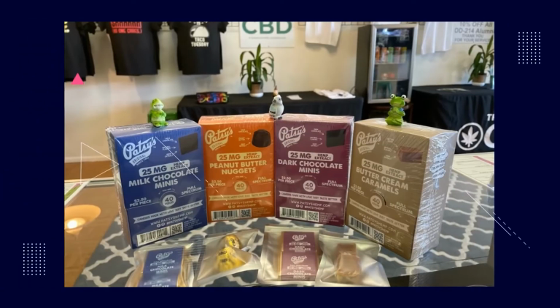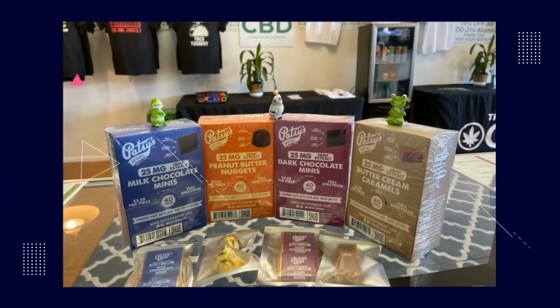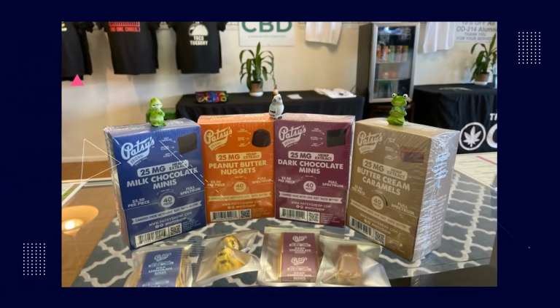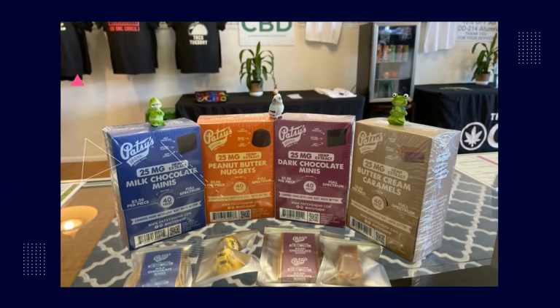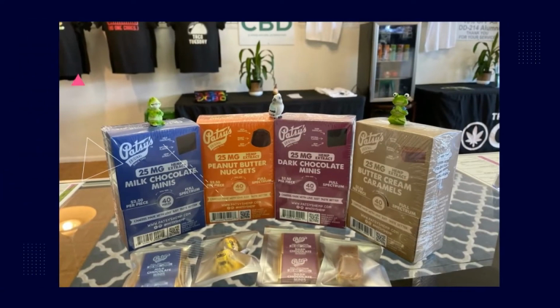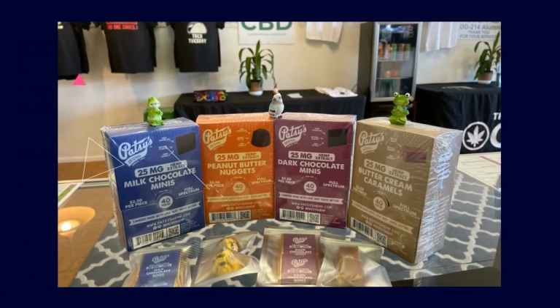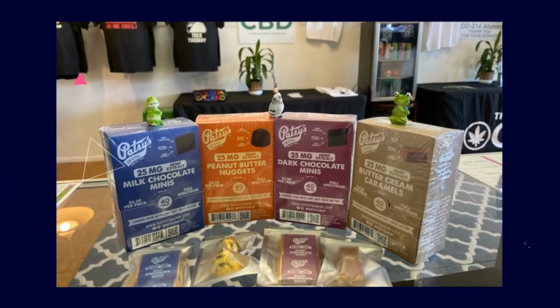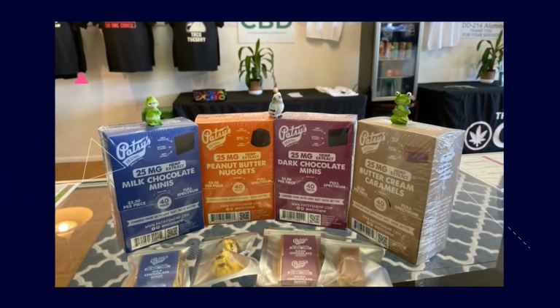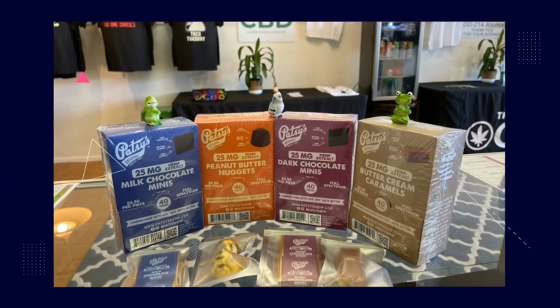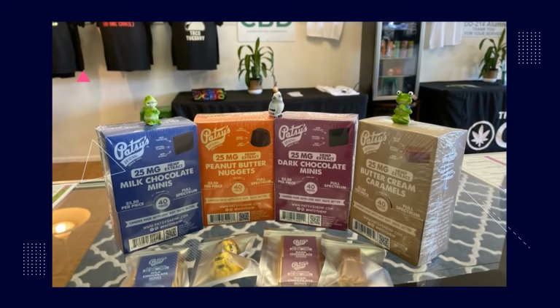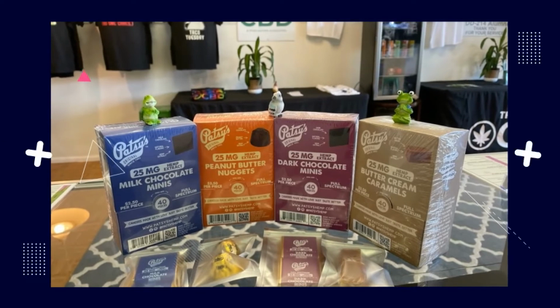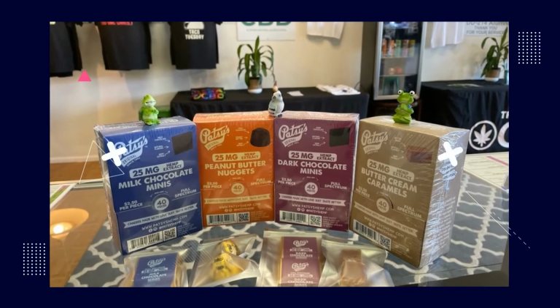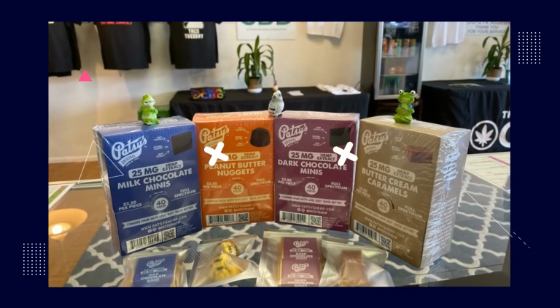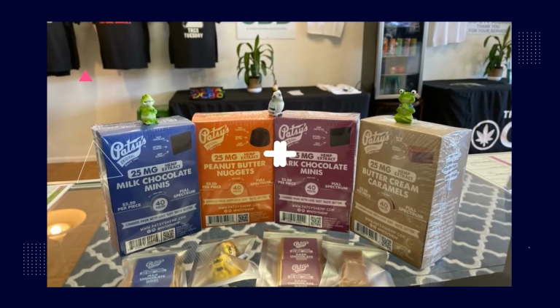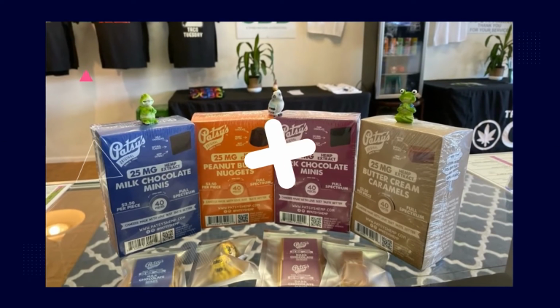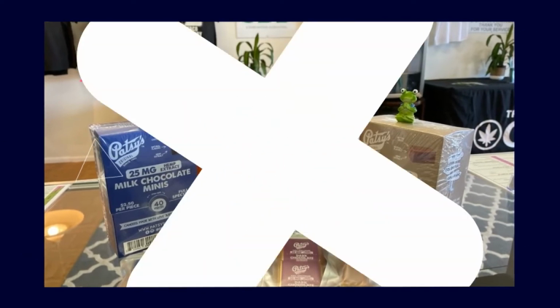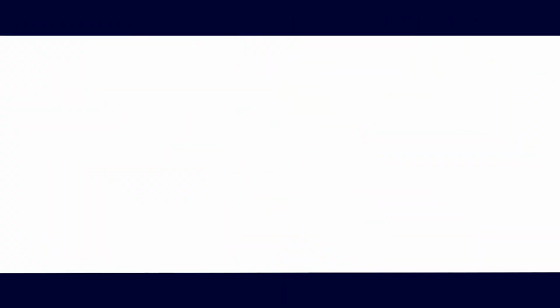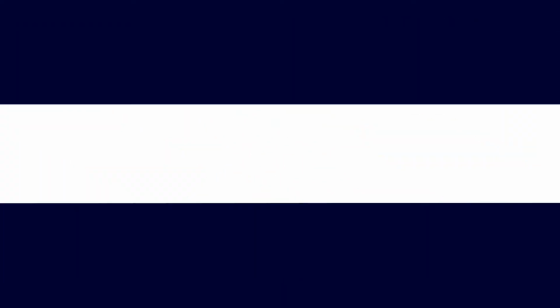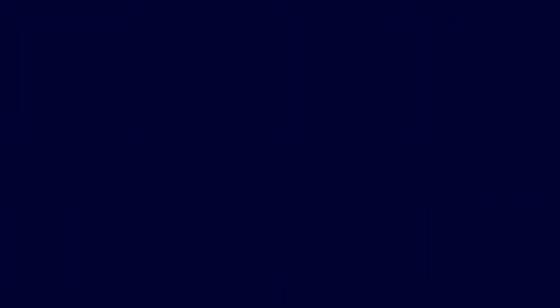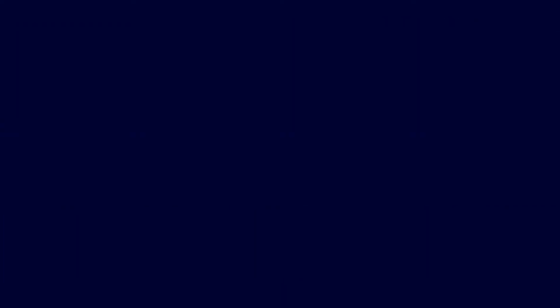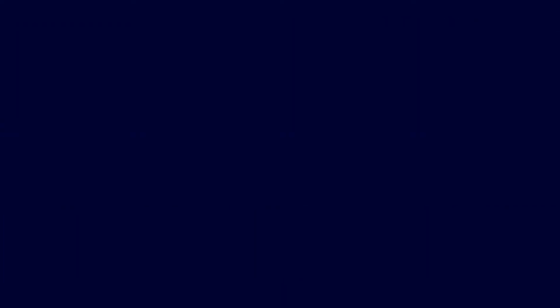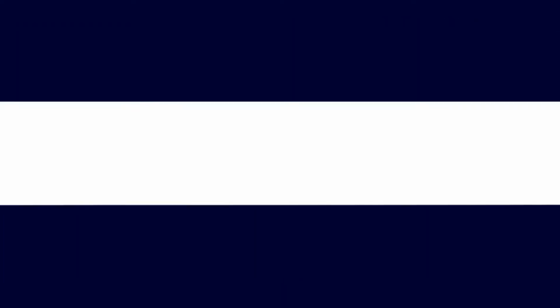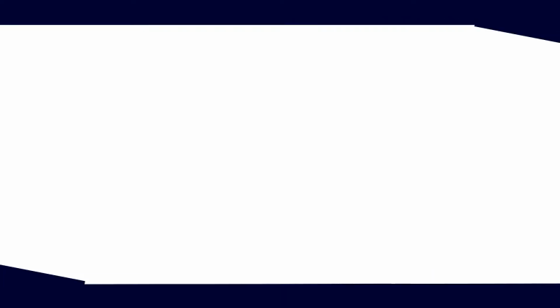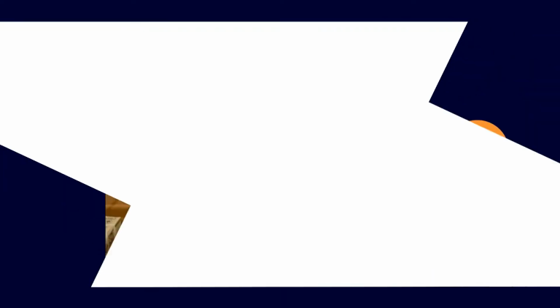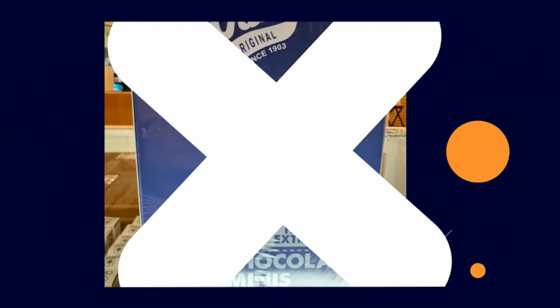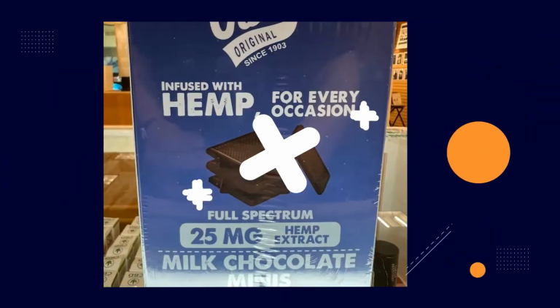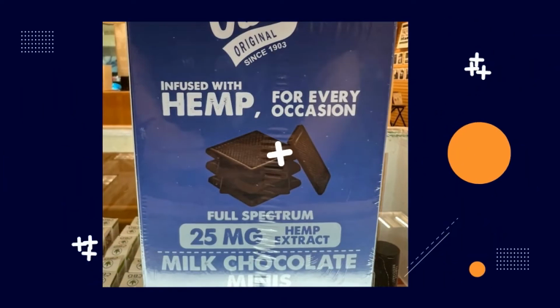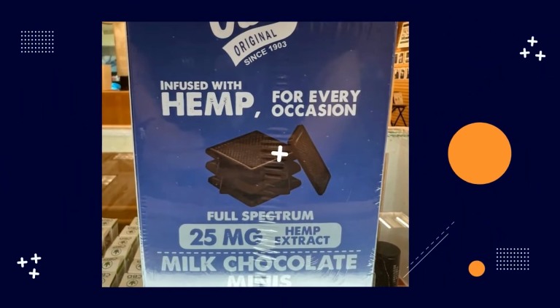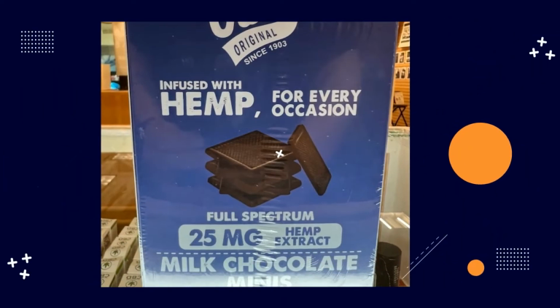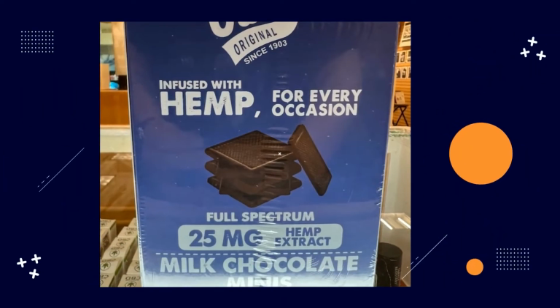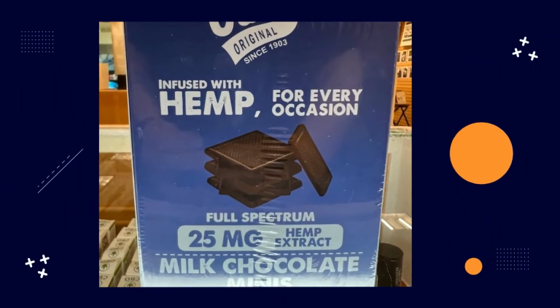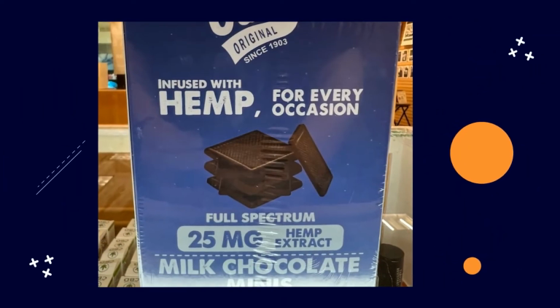These come in milk or dark chocolate, peanut butter cups, and also buttercream caramels.